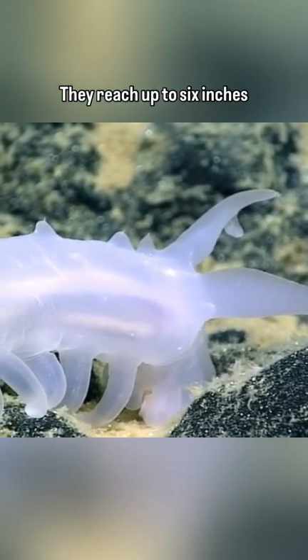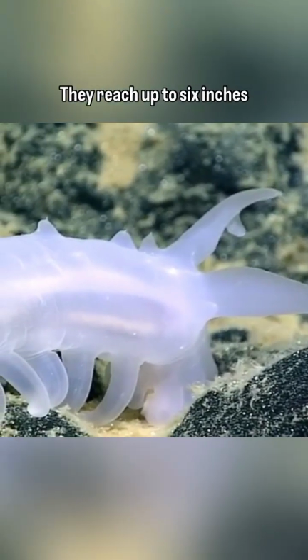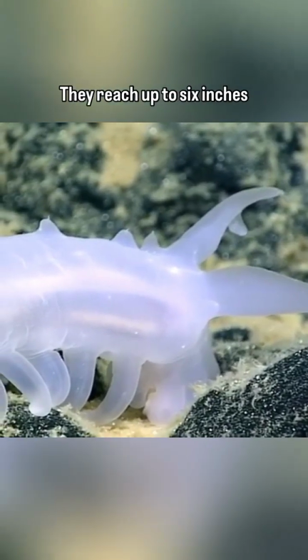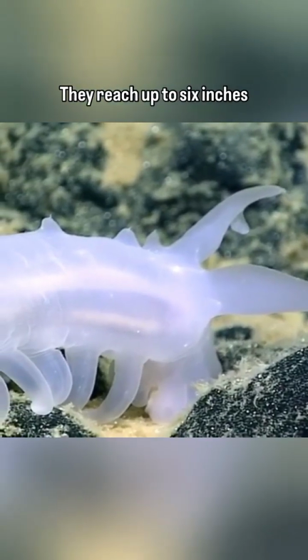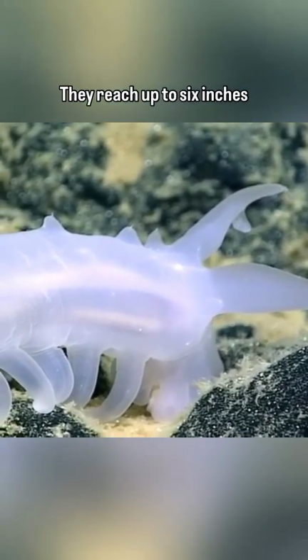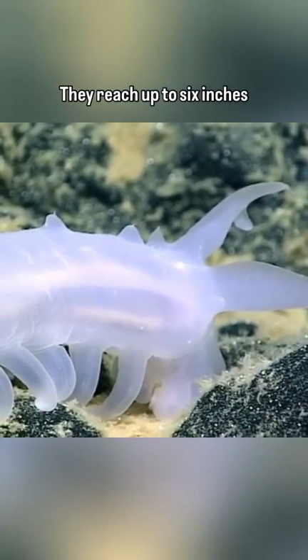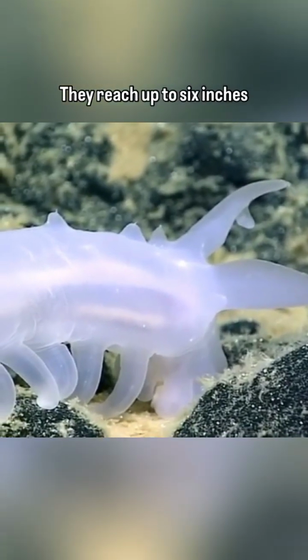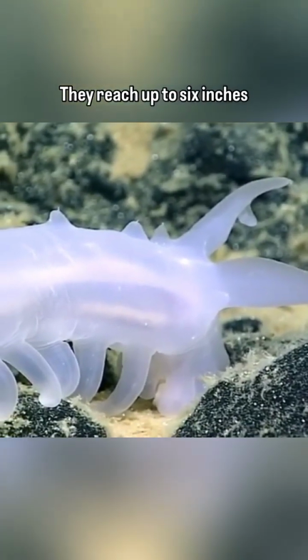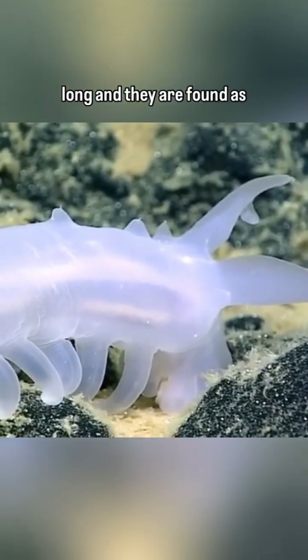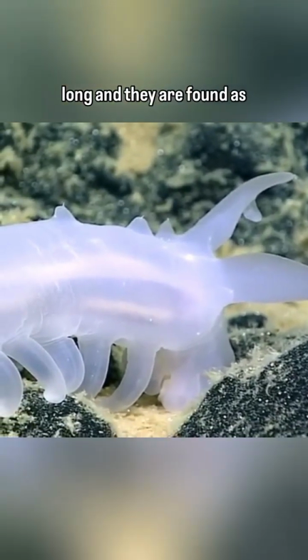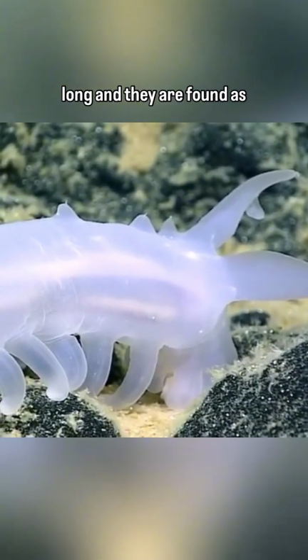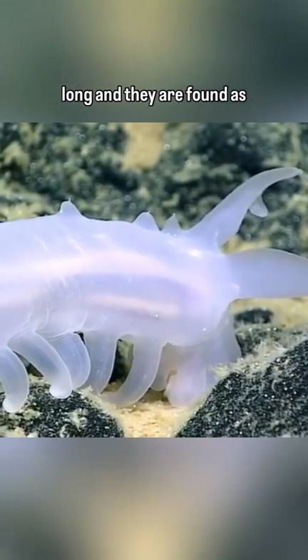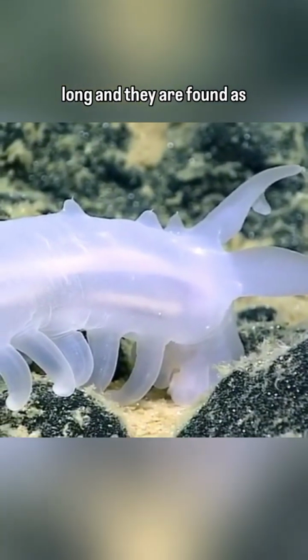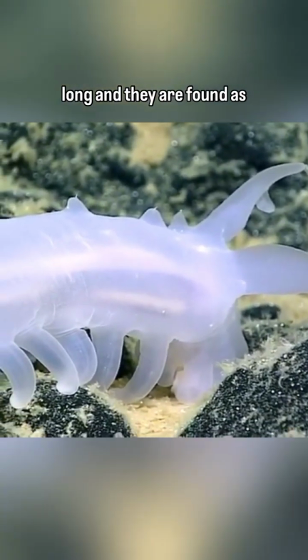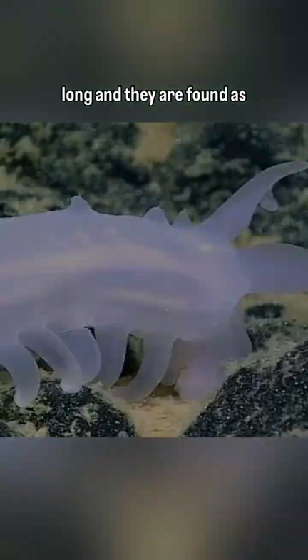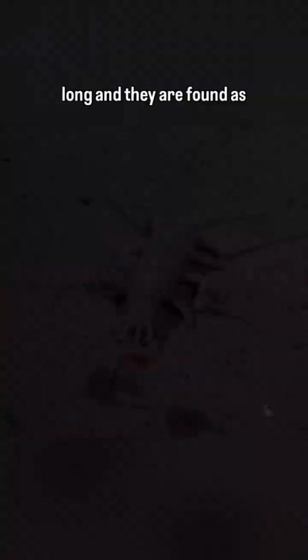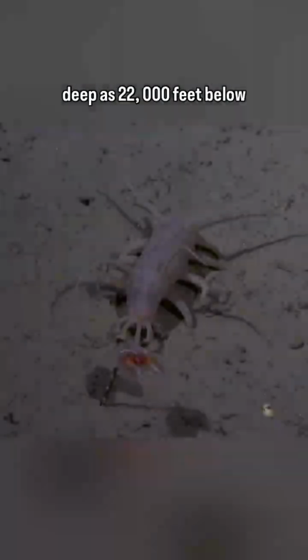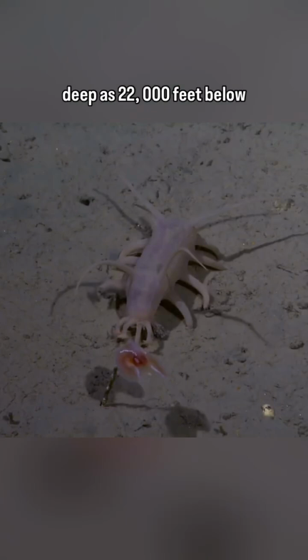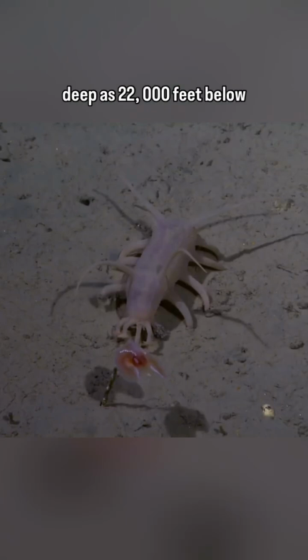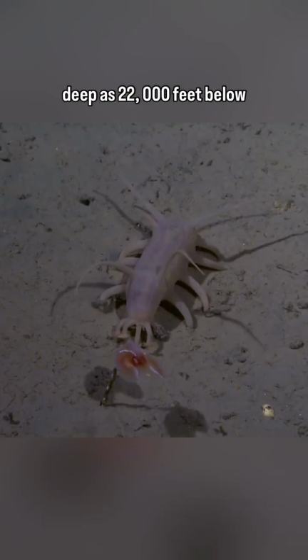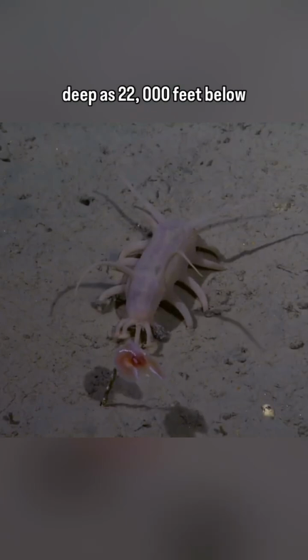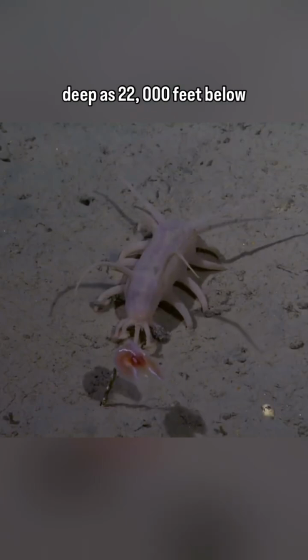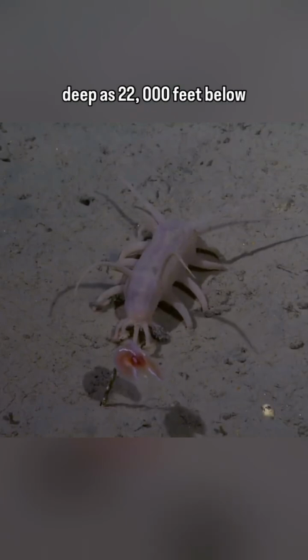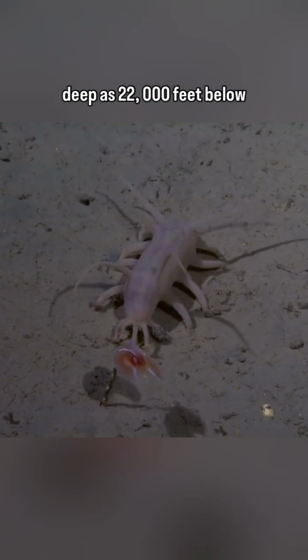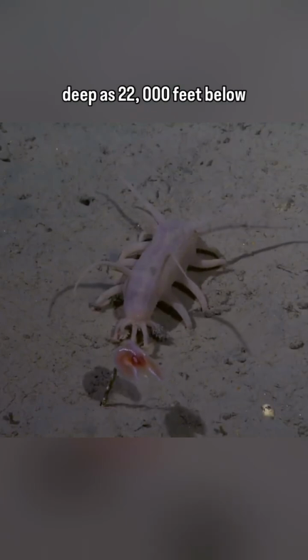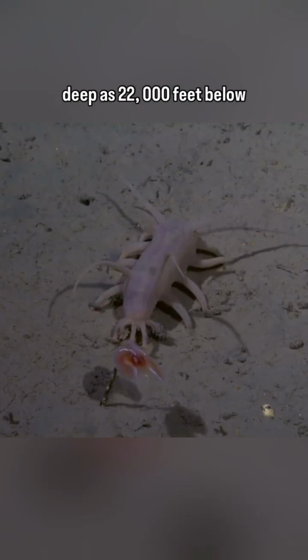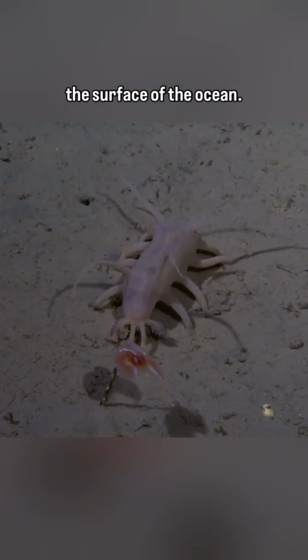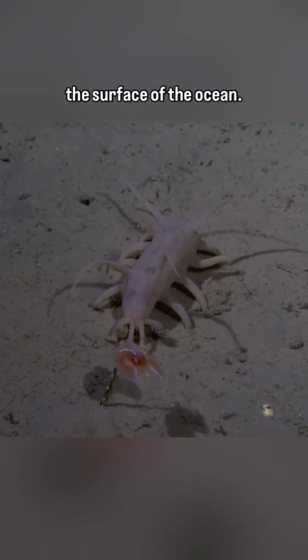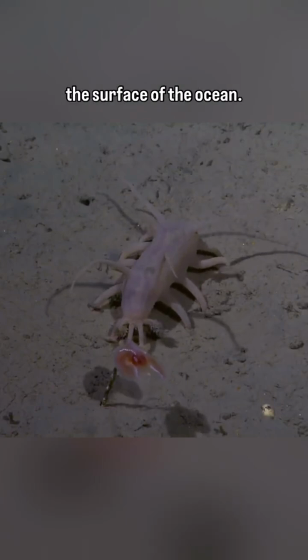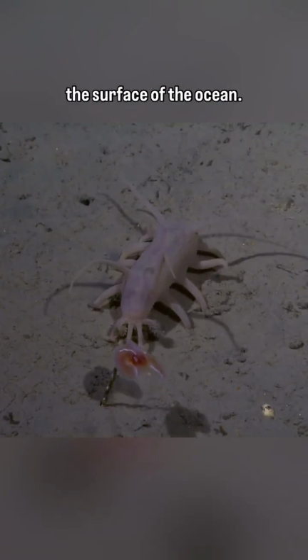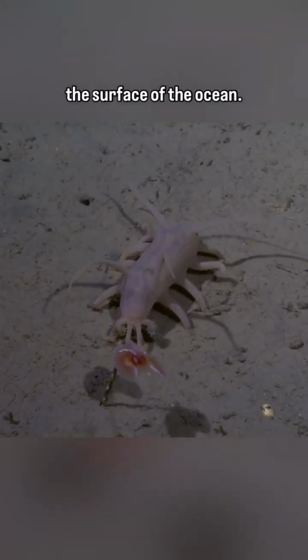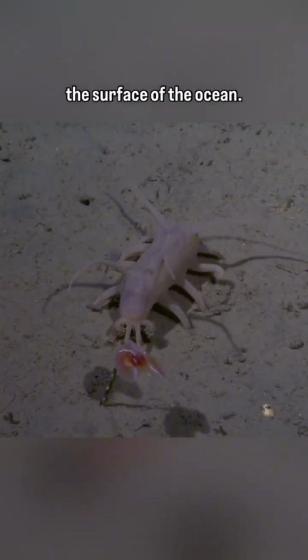They reach up to 6 inches long and they are found as deep as 22,000 feet below the surface of the ocean.